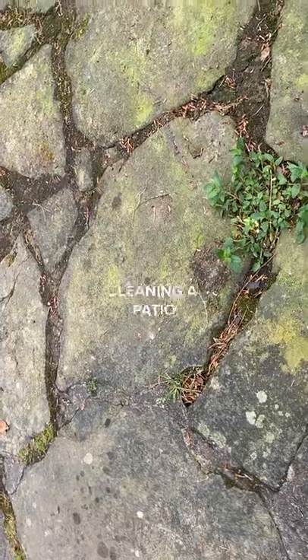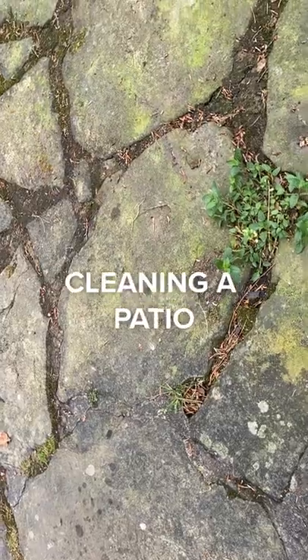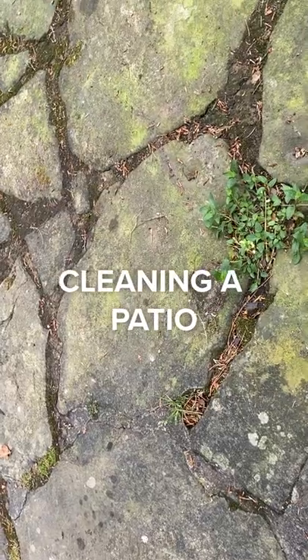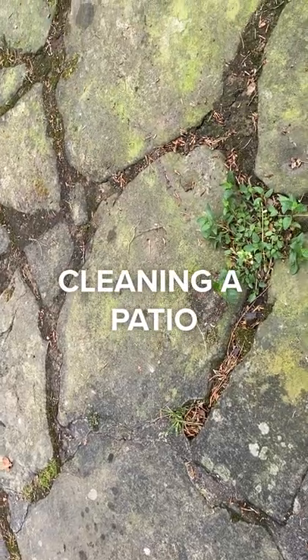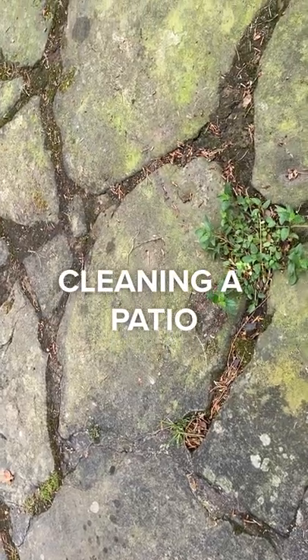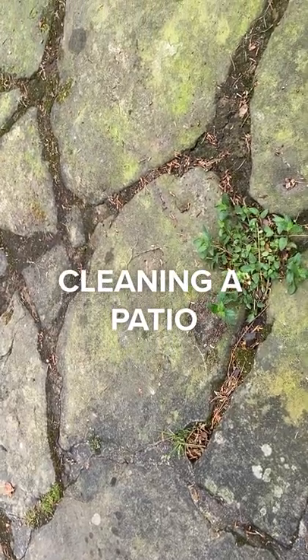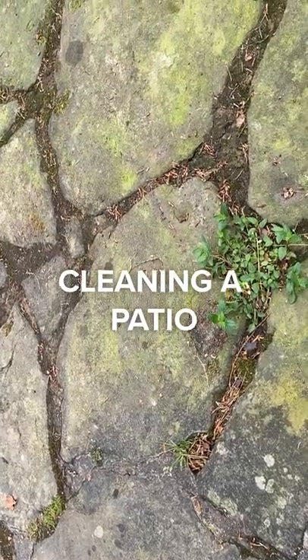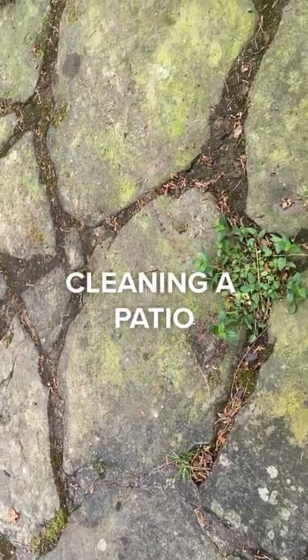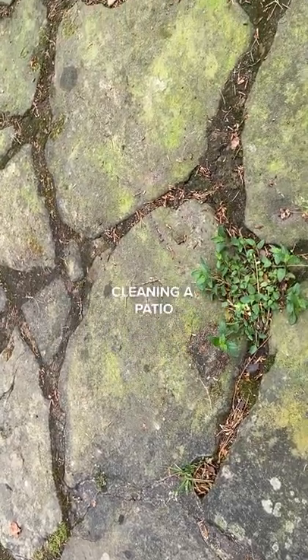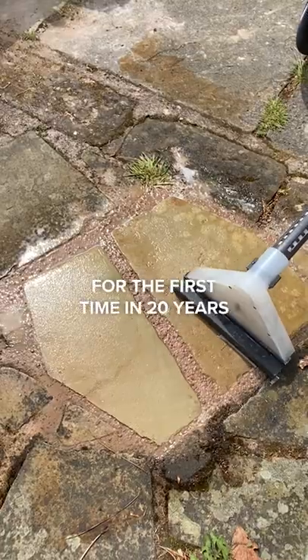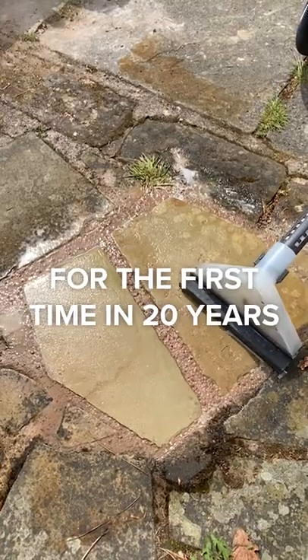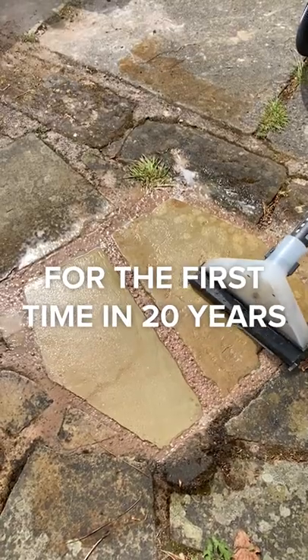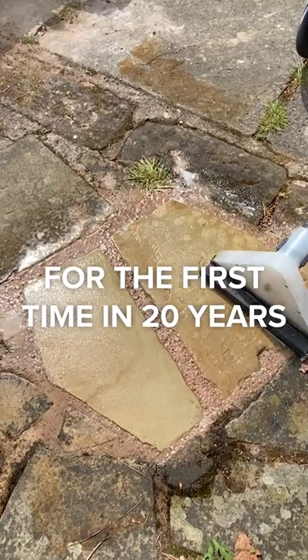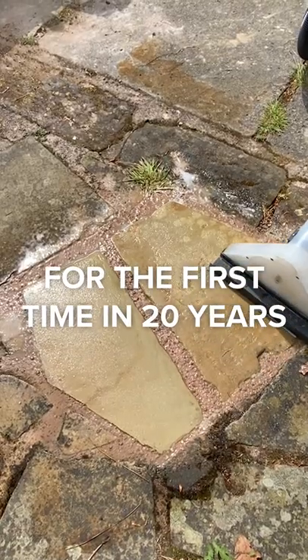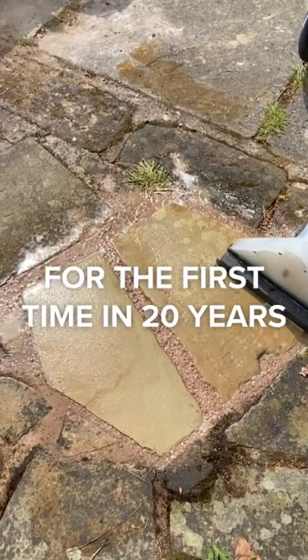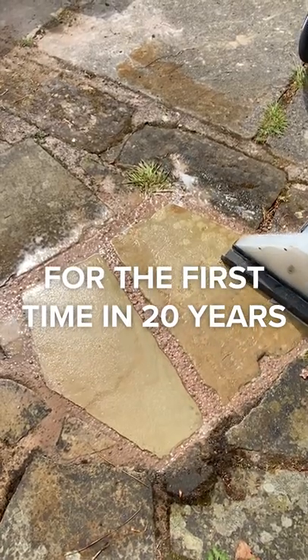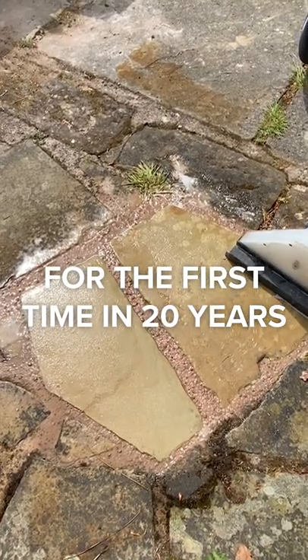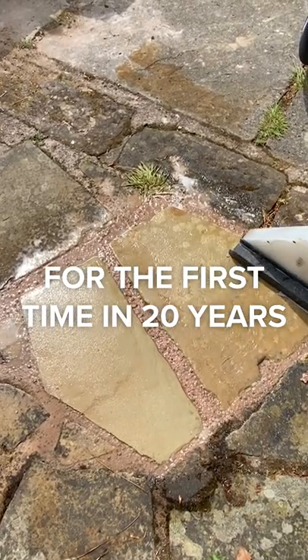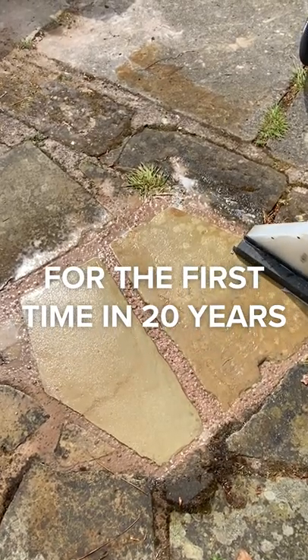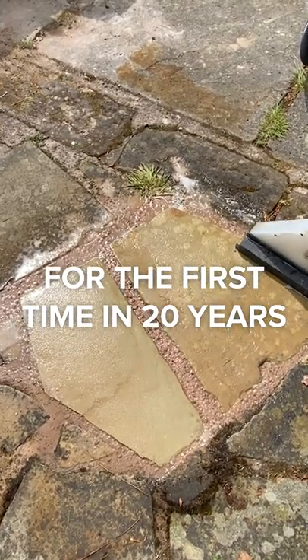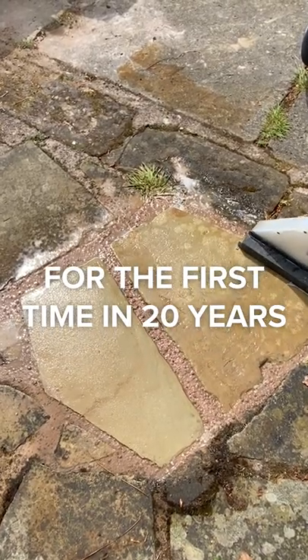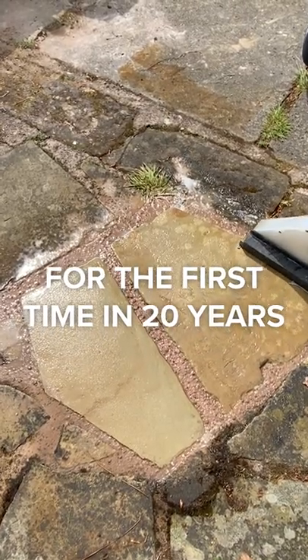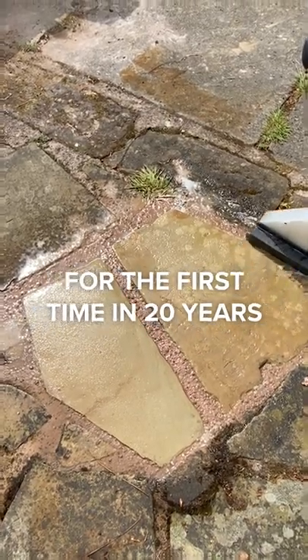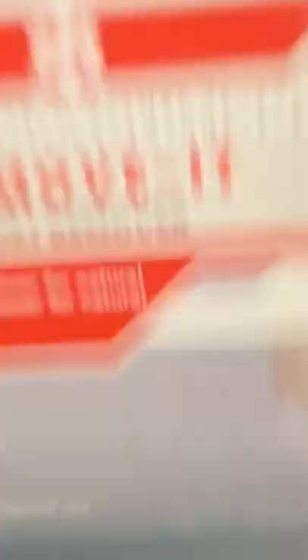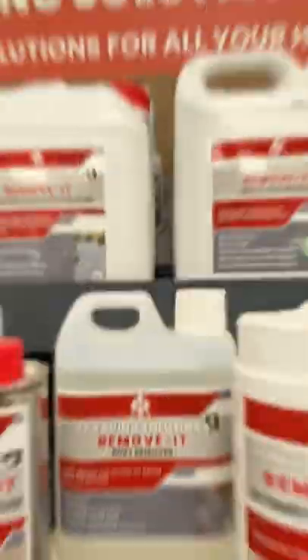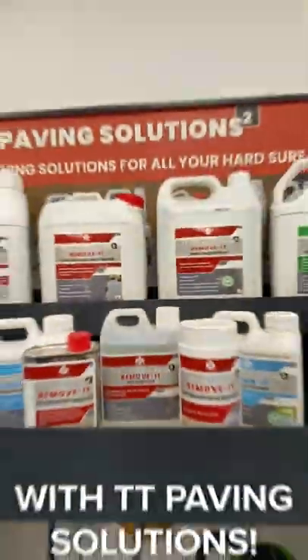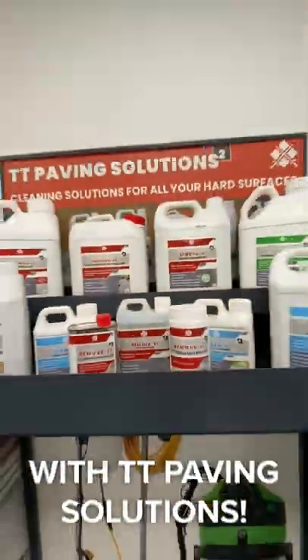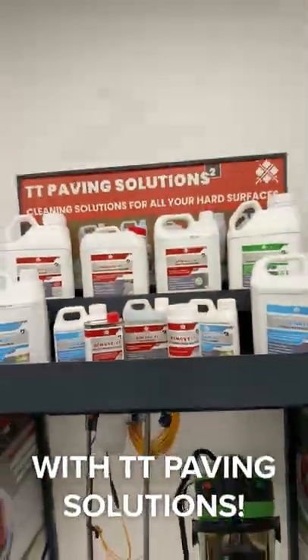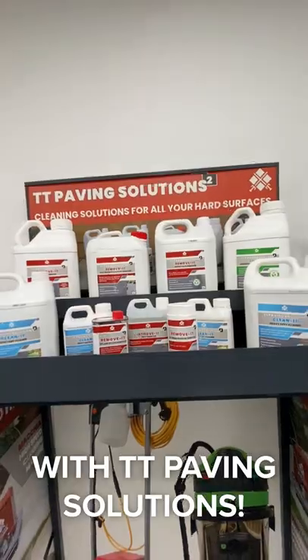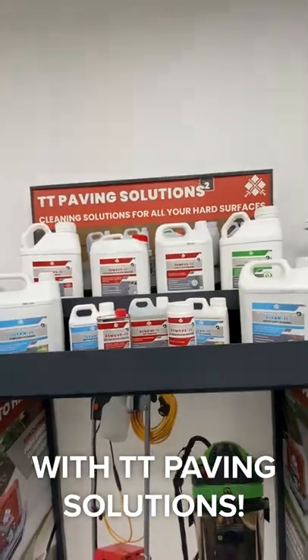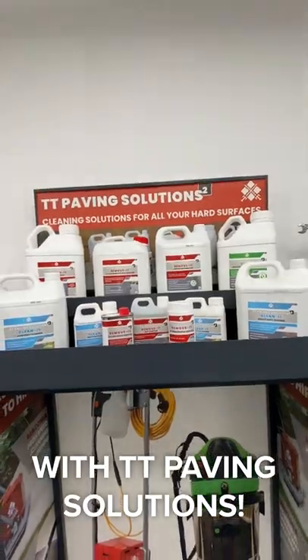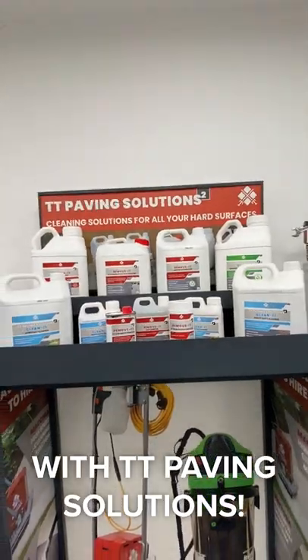Cleaning a patio for the first time in 20 years, with TT Paving Solutions.